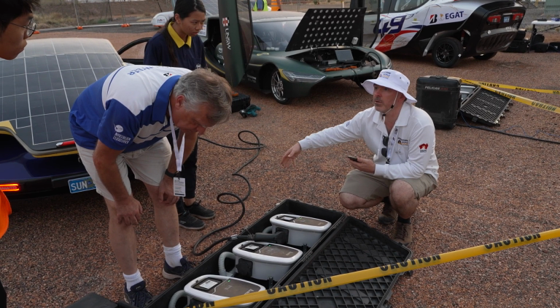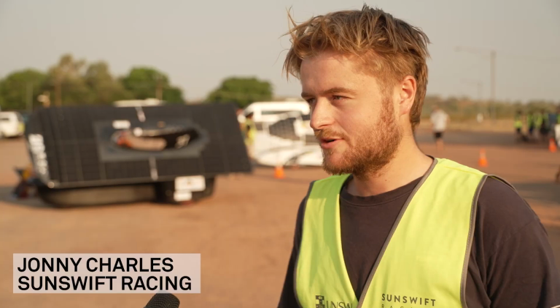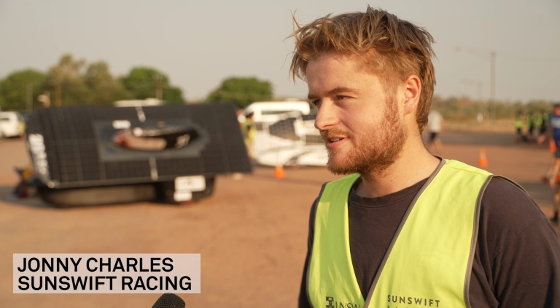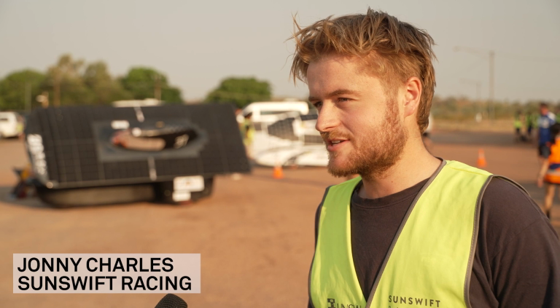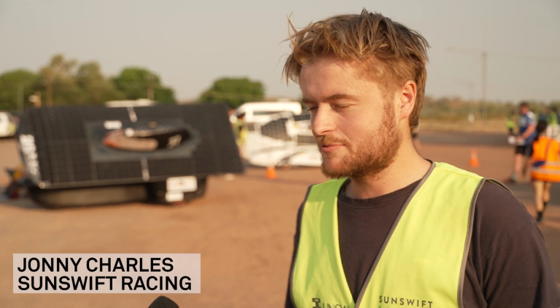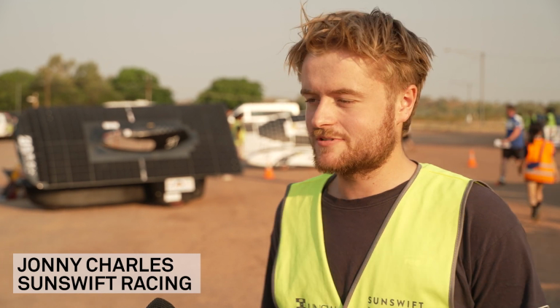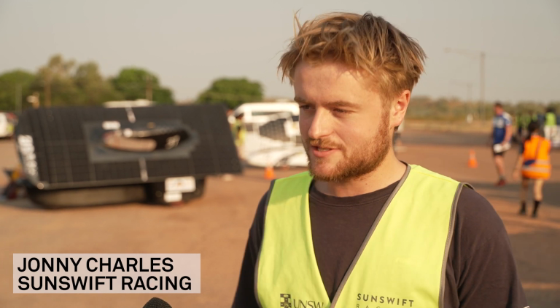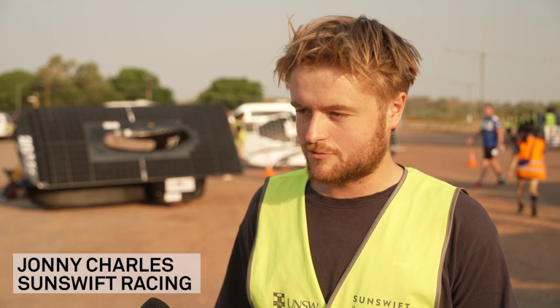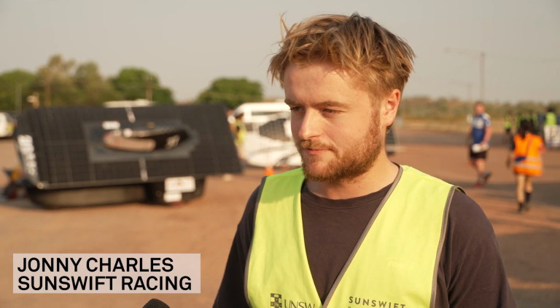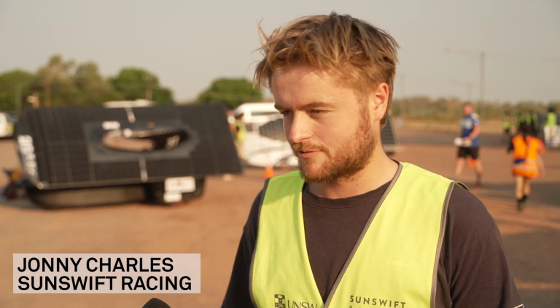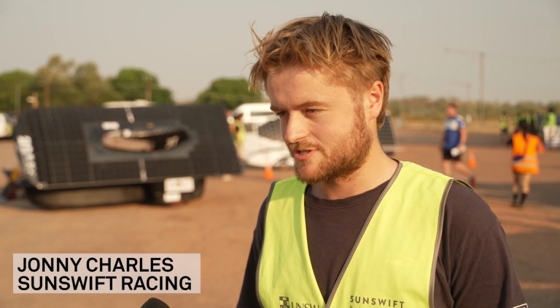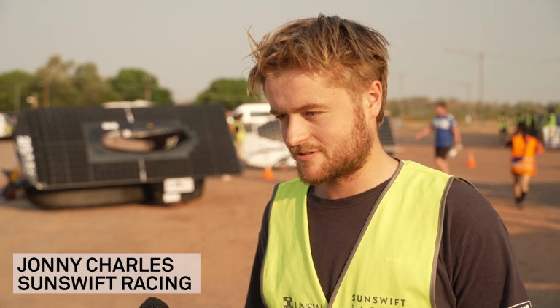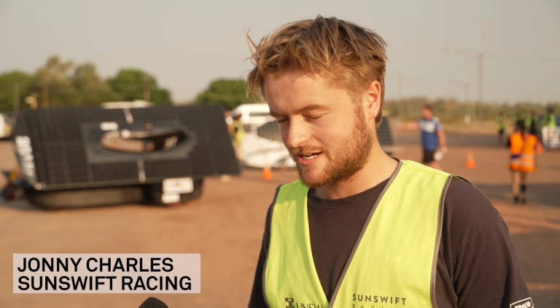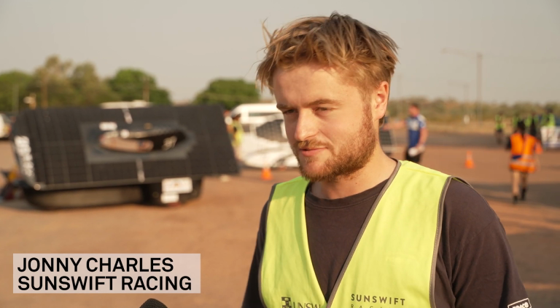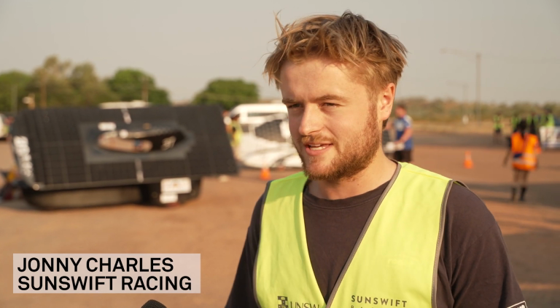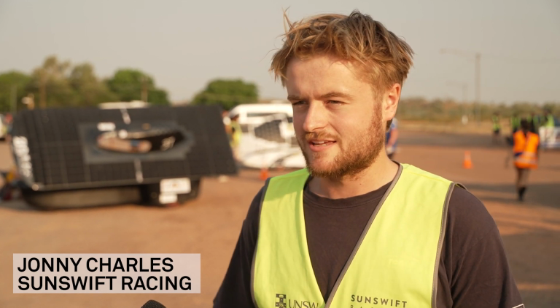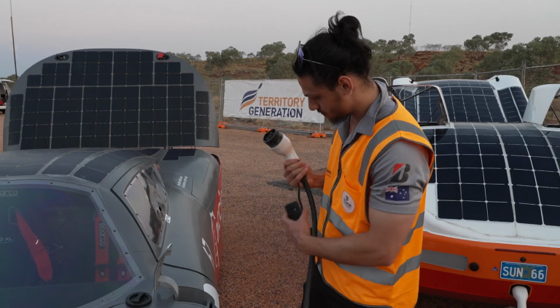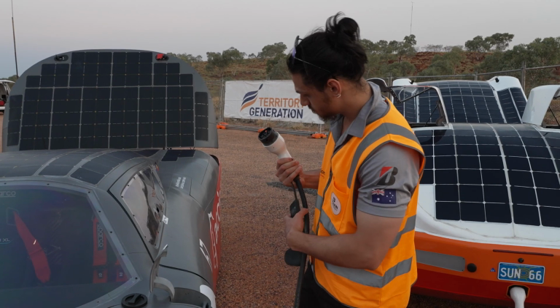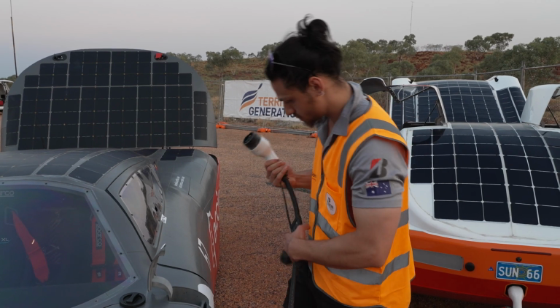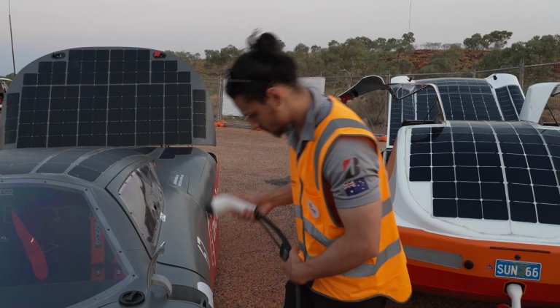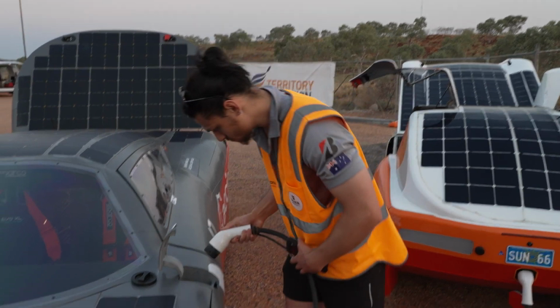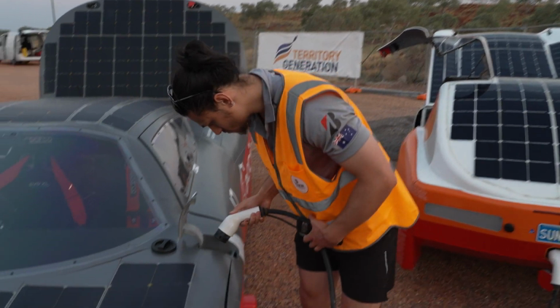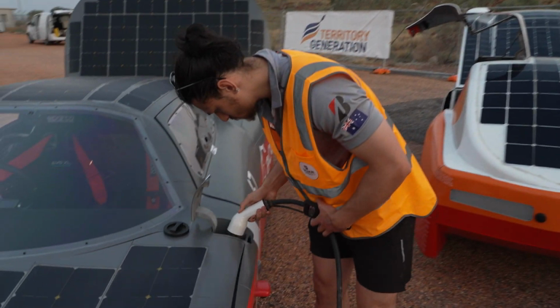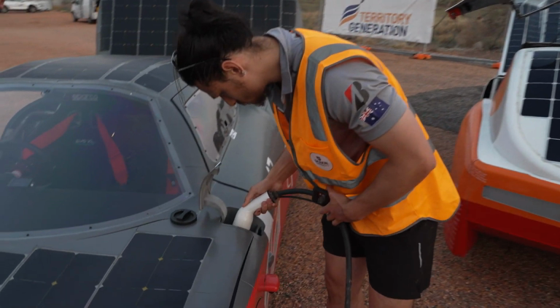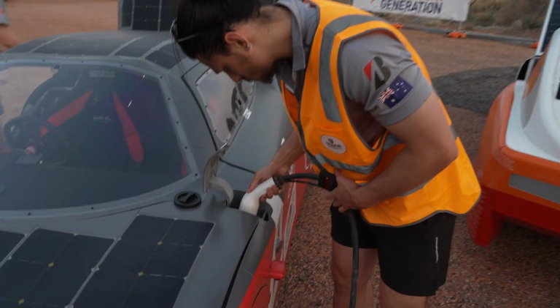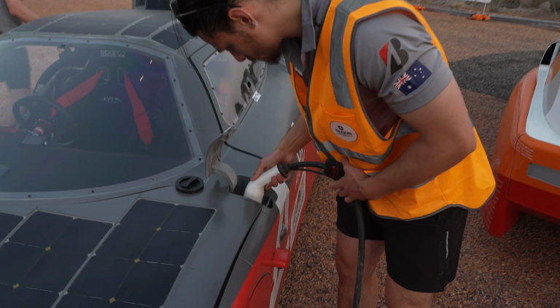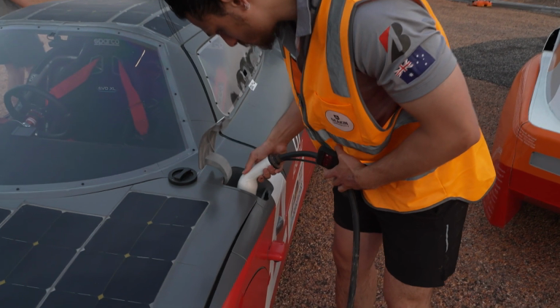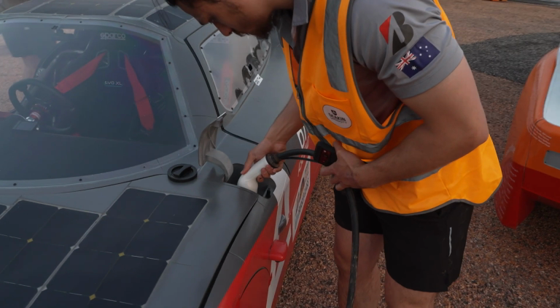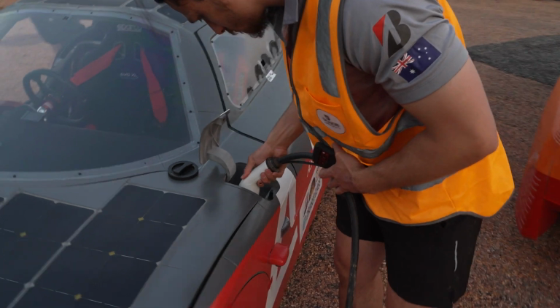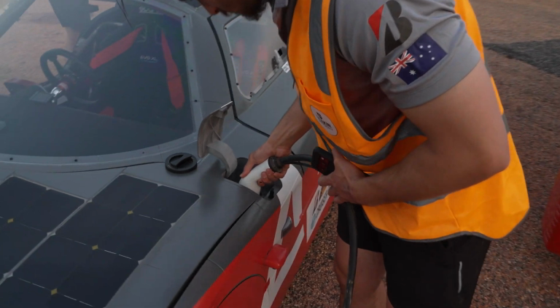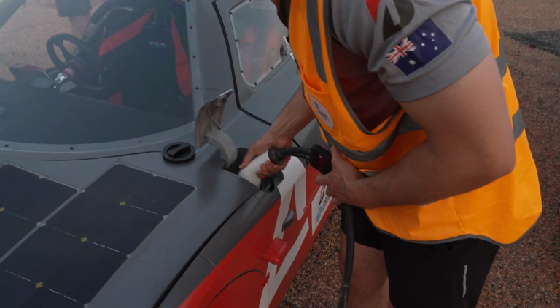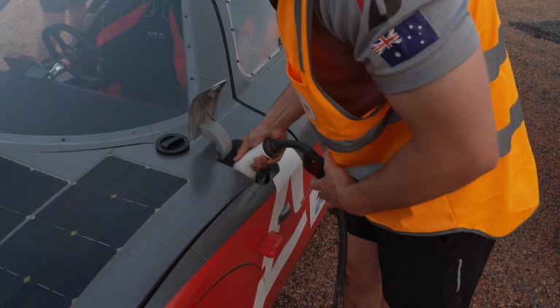On days two and four for the cruiser class we charge up our batteries because we have more passengers and we have bigger vehicles.